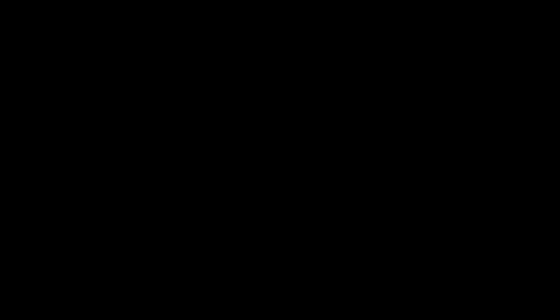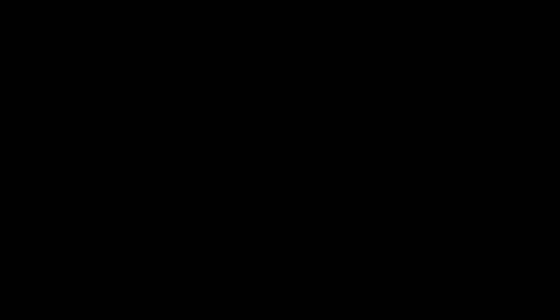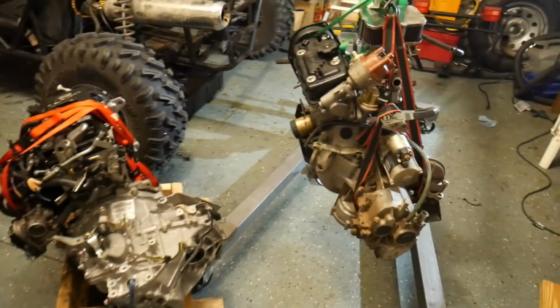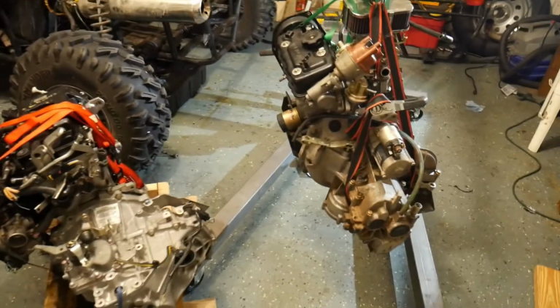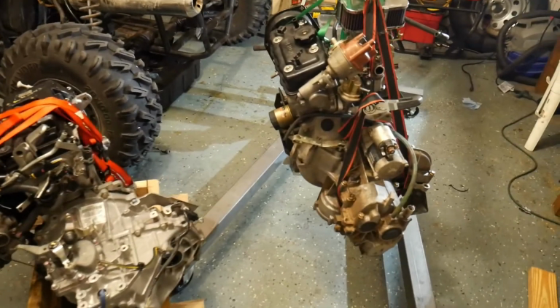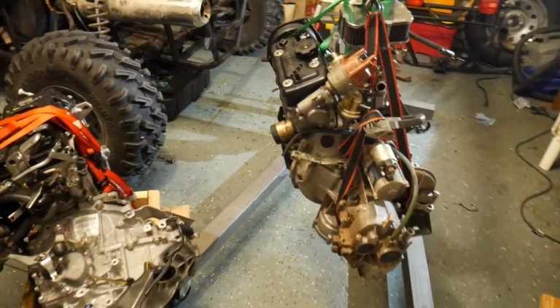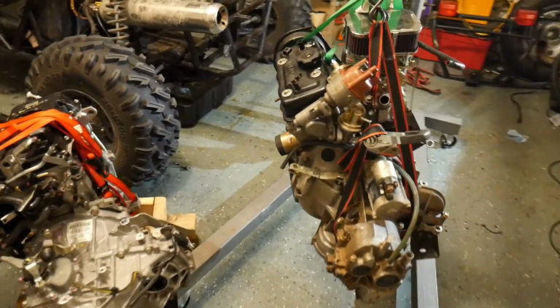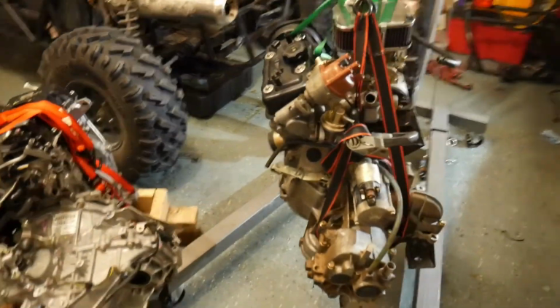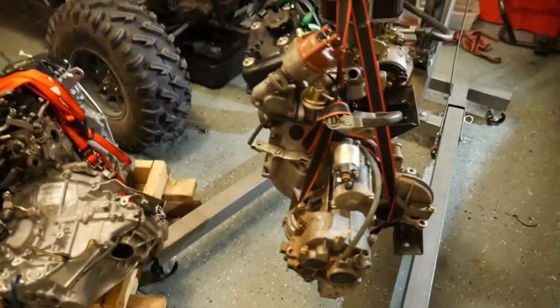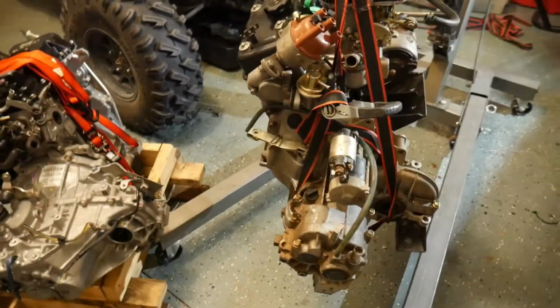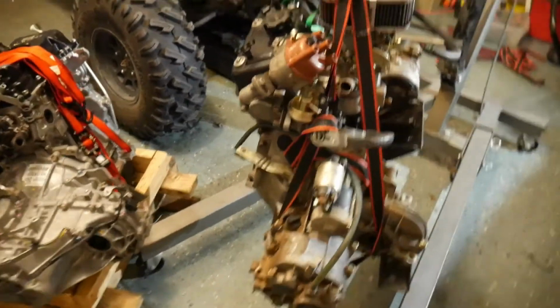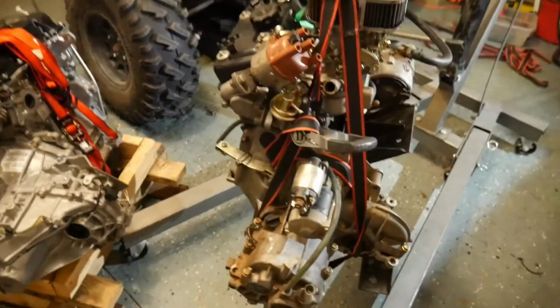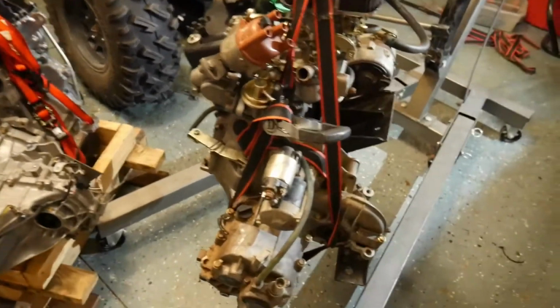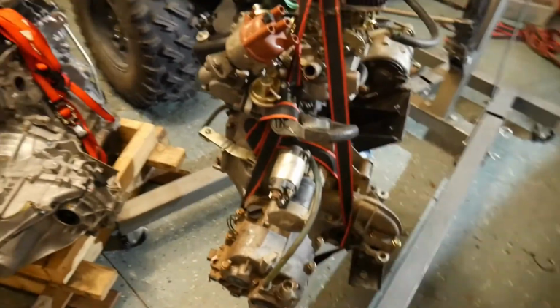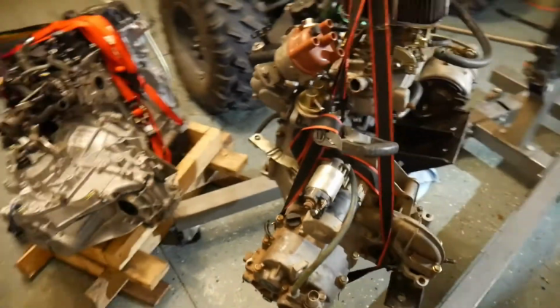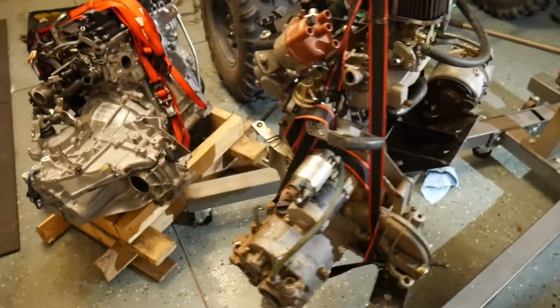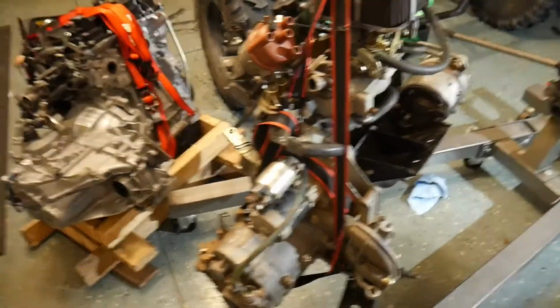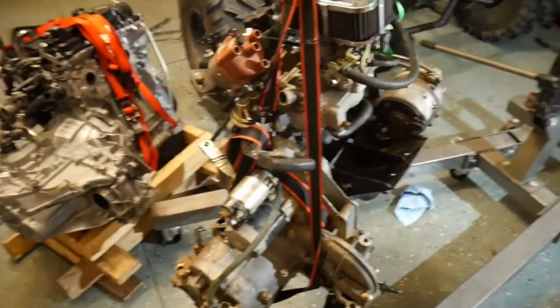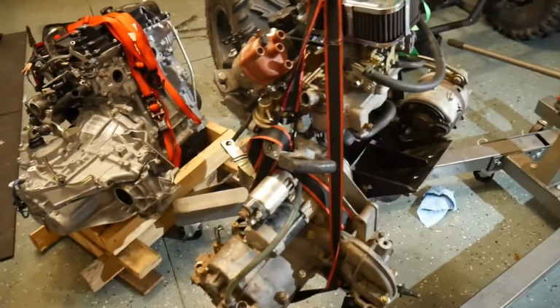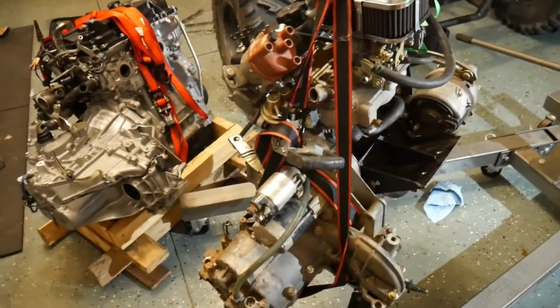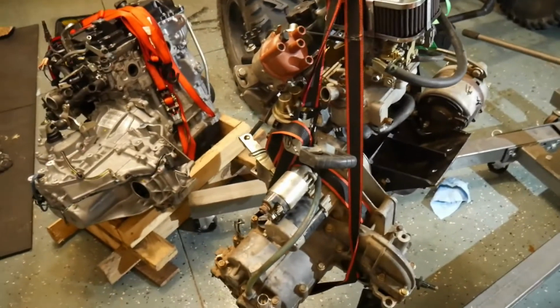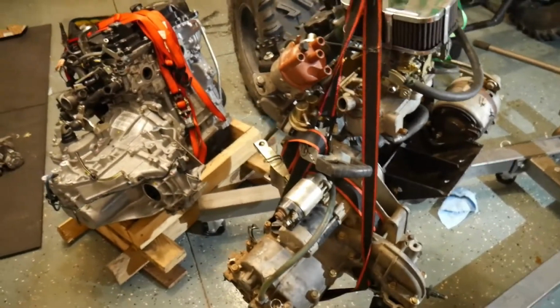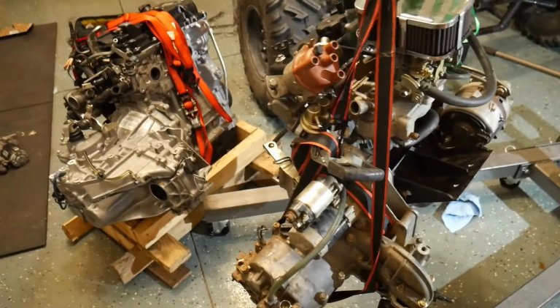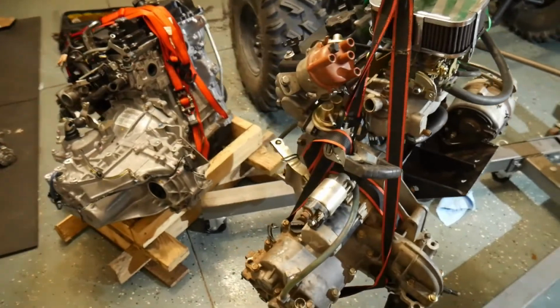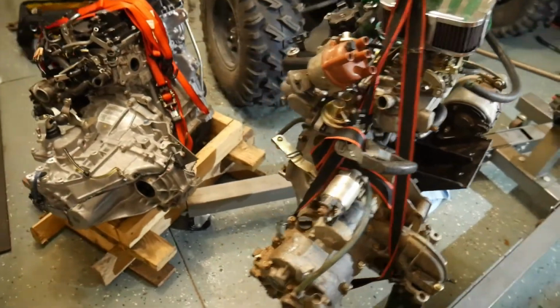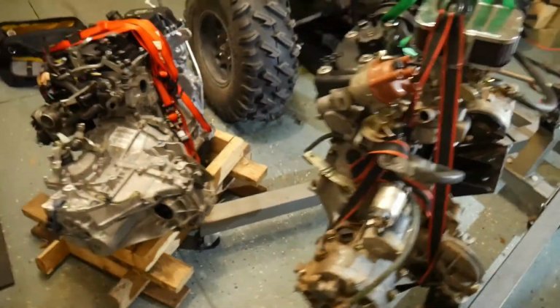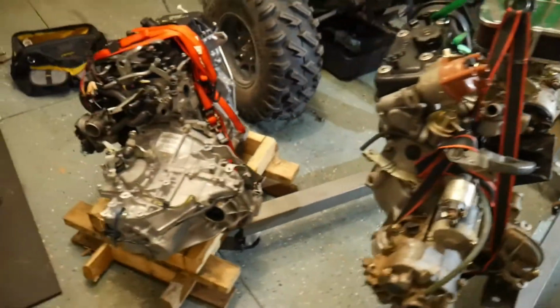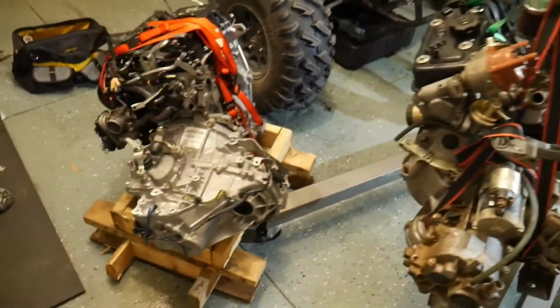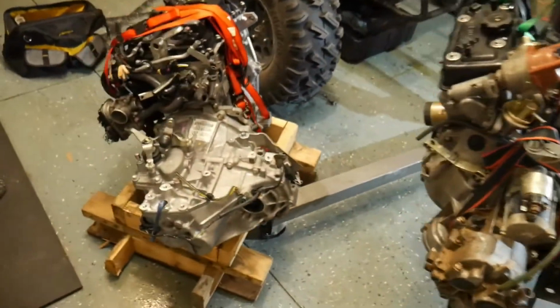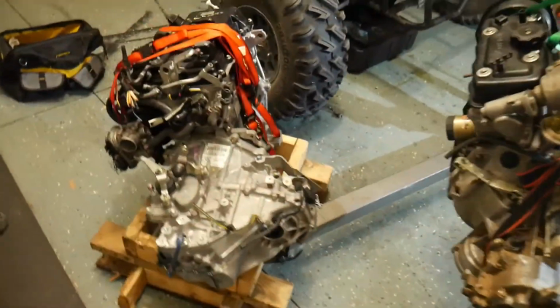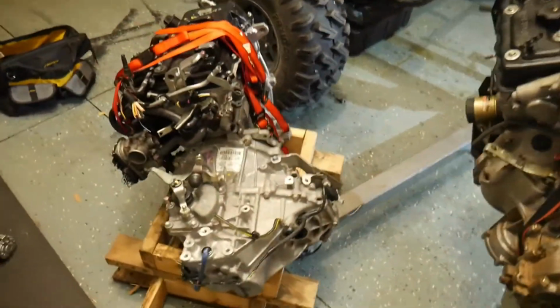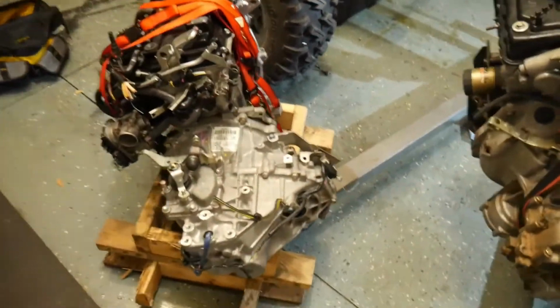Here's the side-by-side — this is the 800cc I just pulled out, and this is our new engine.